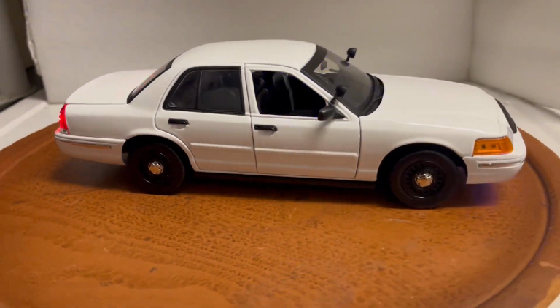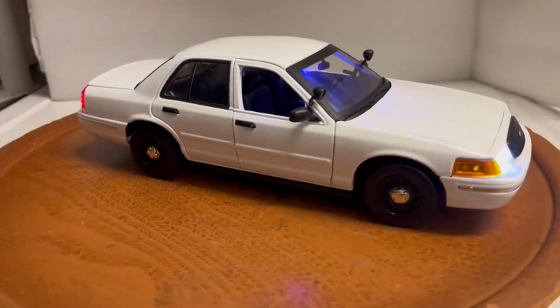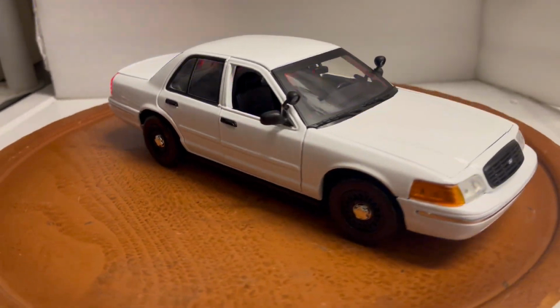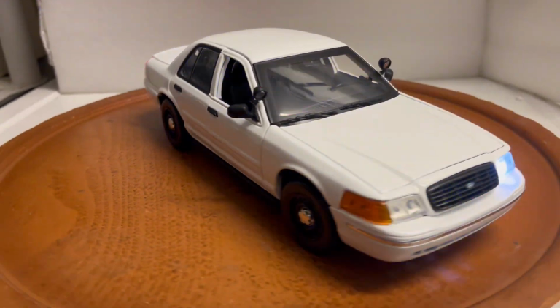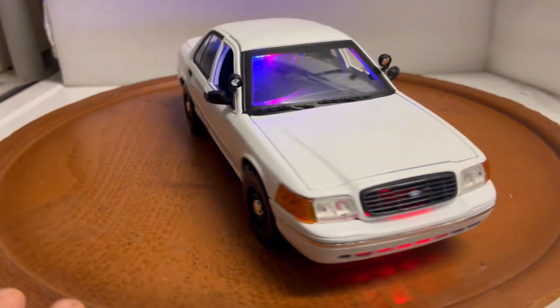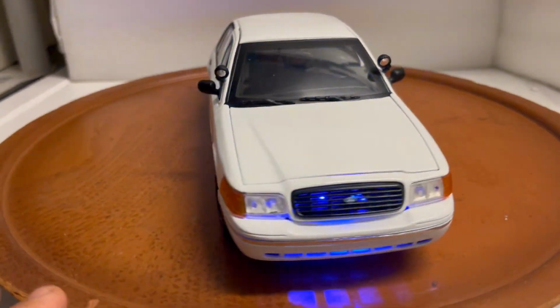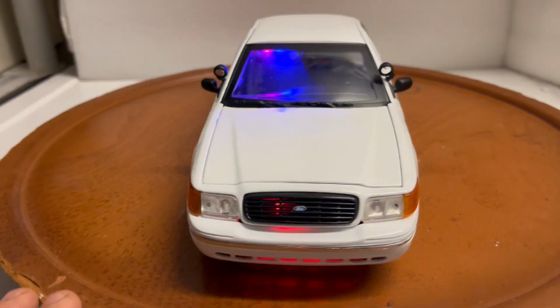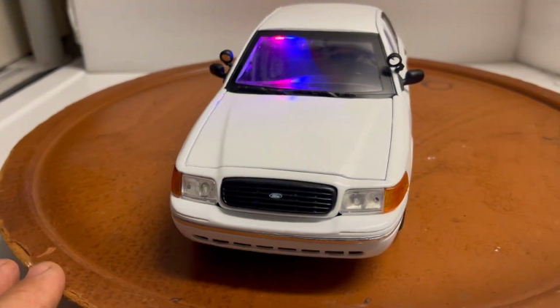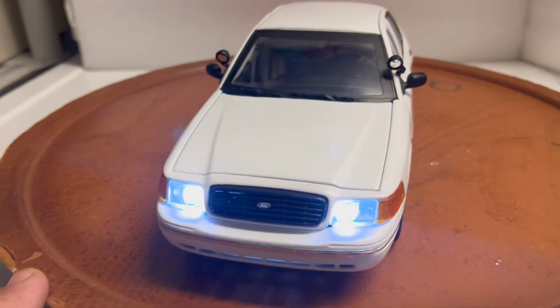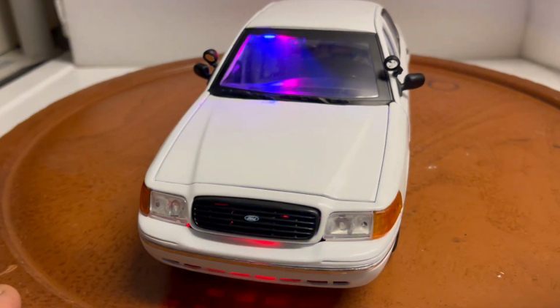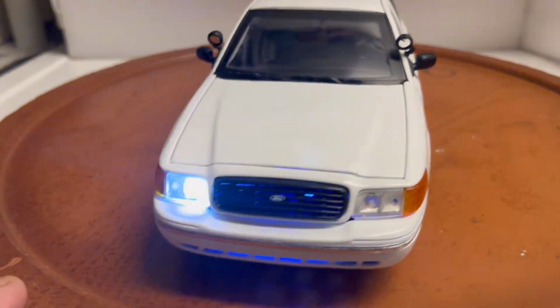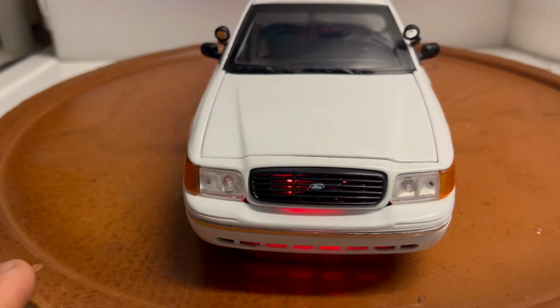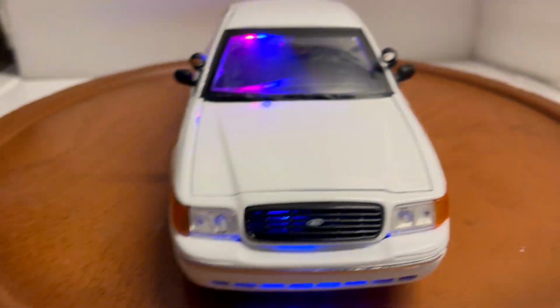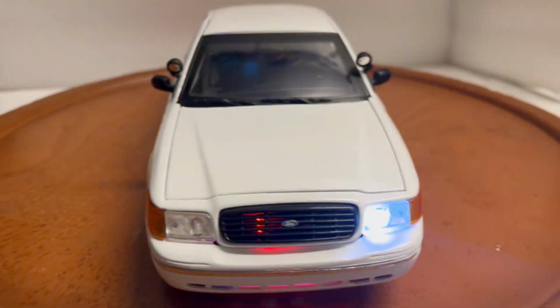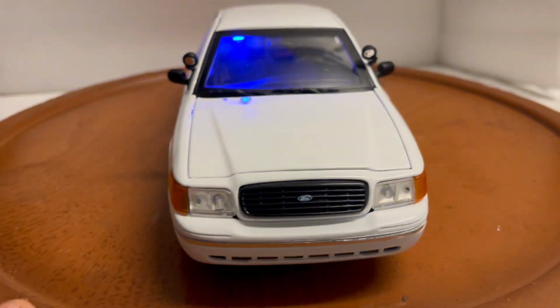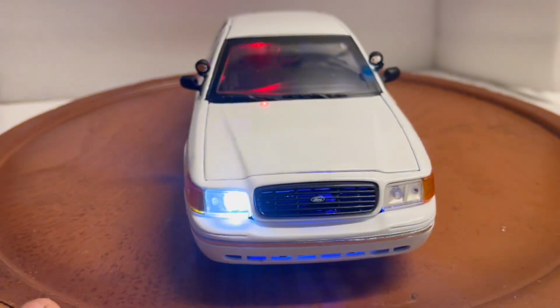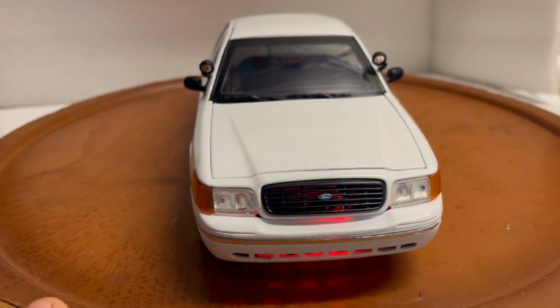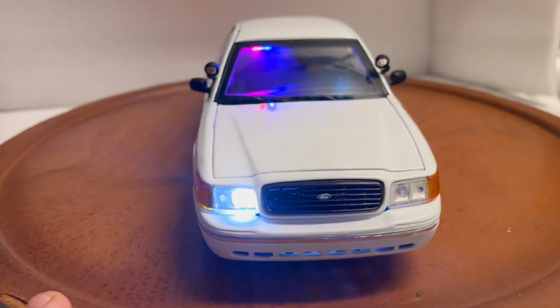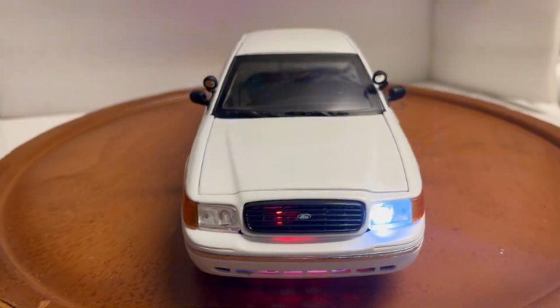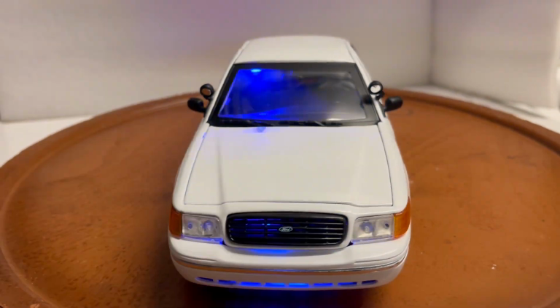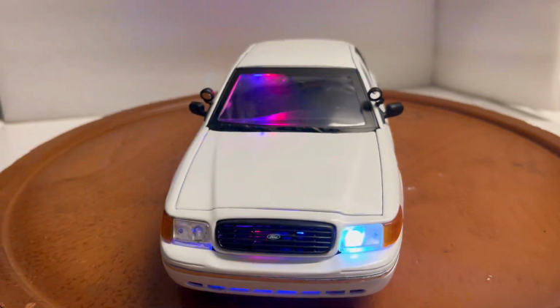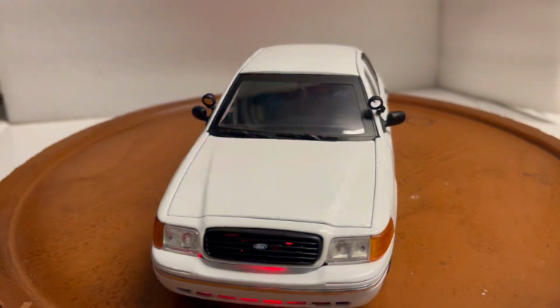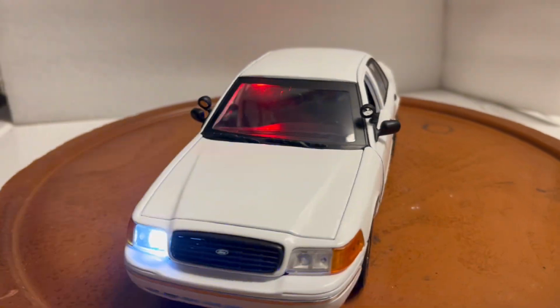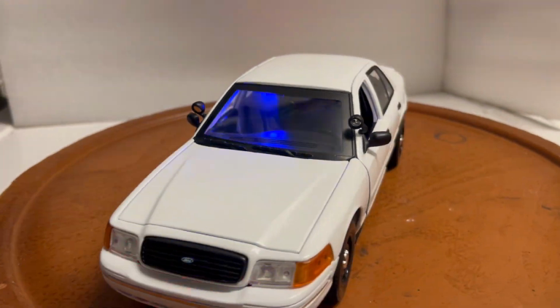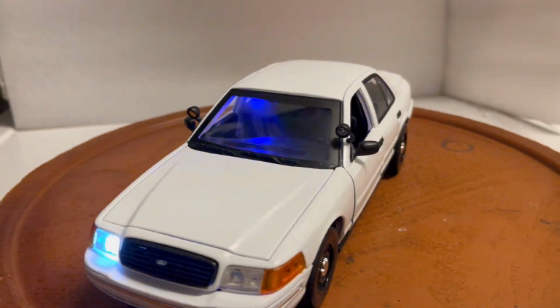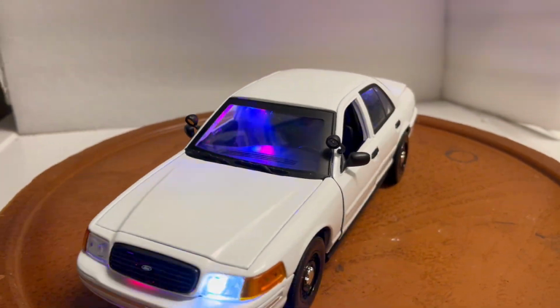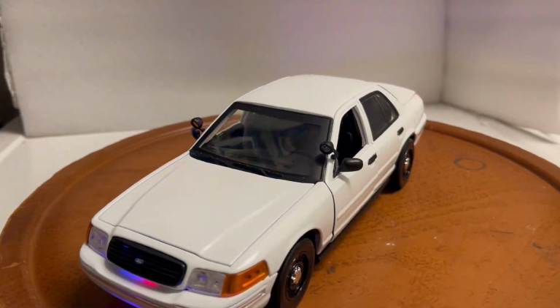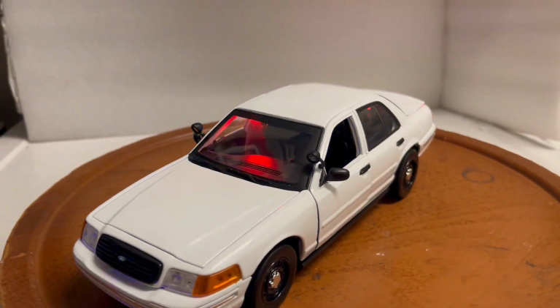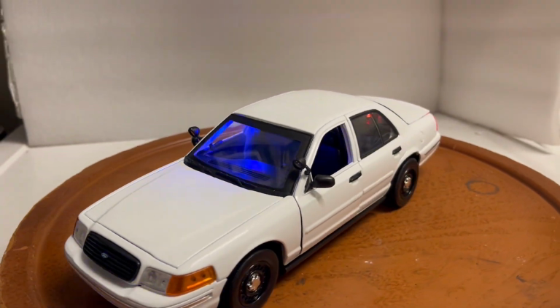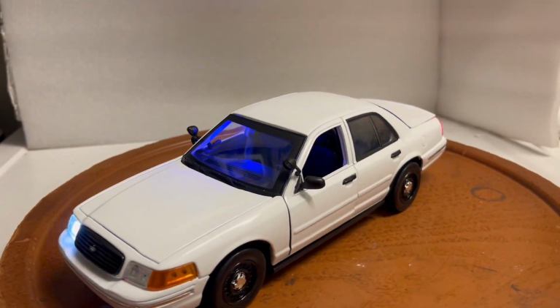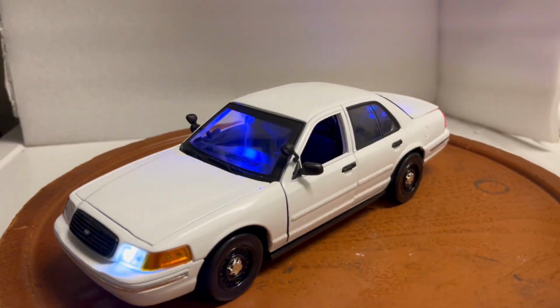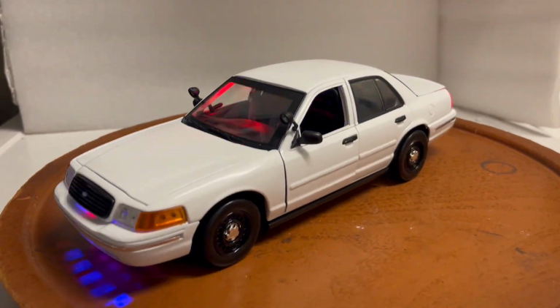If you have any questions, feel free to ask. These will be up on eBay shortly. Thanks for watching.